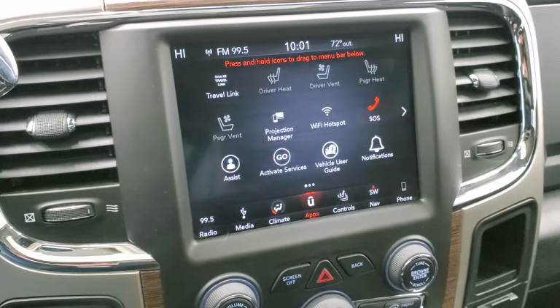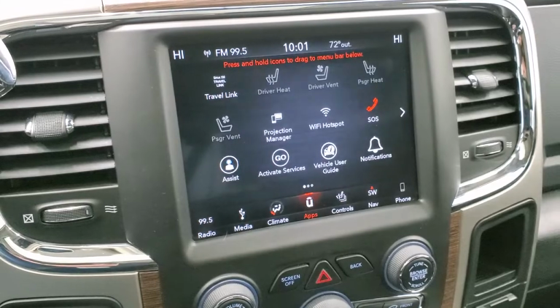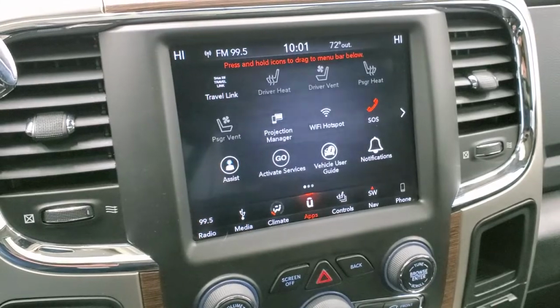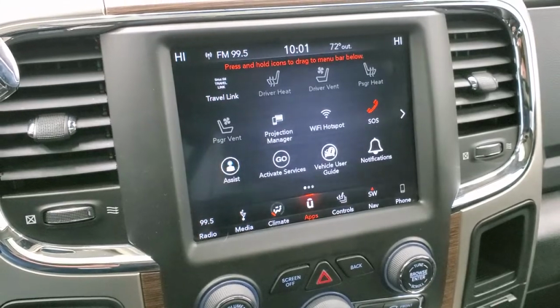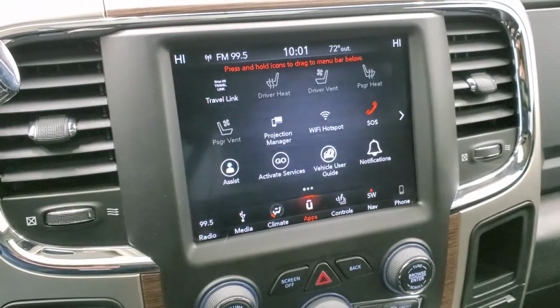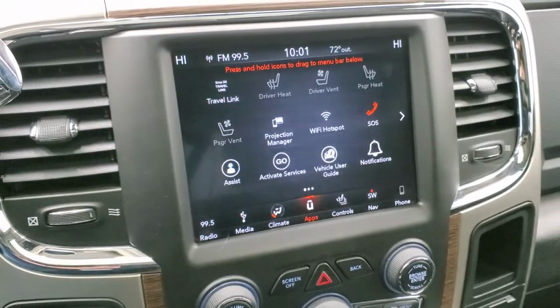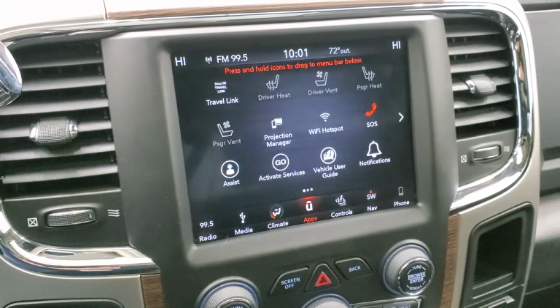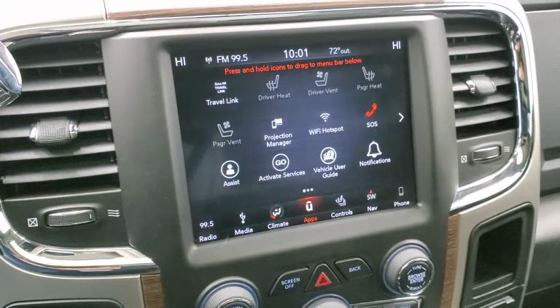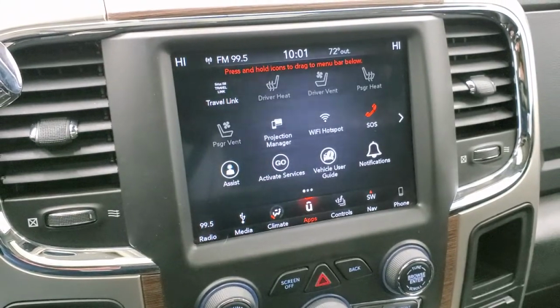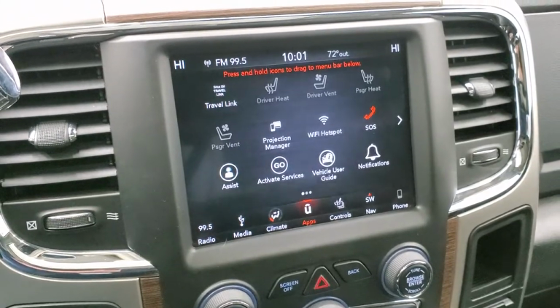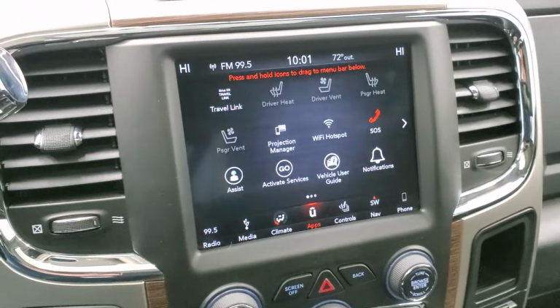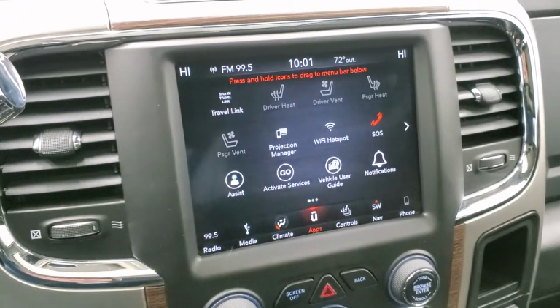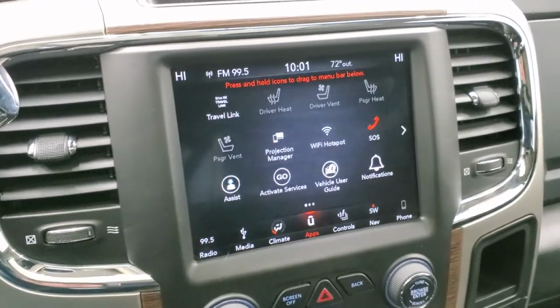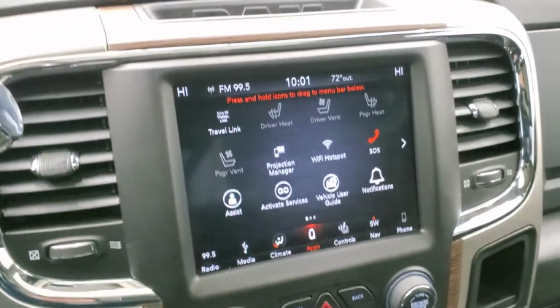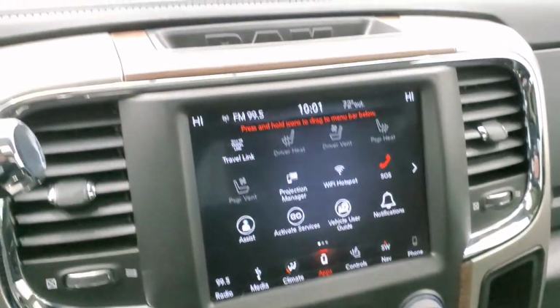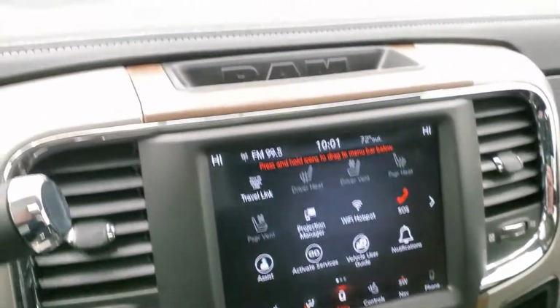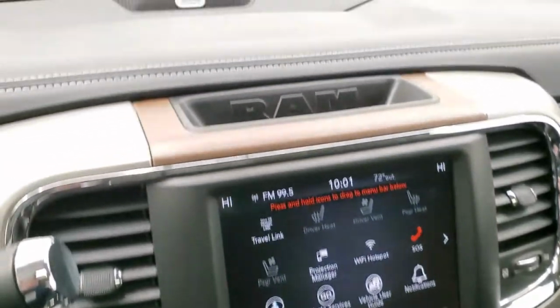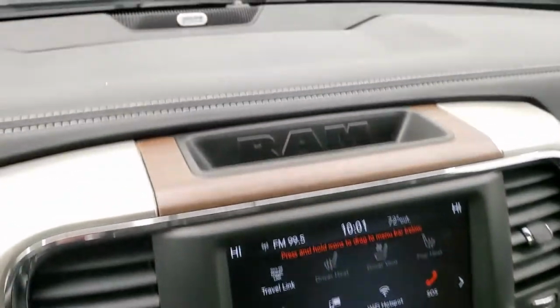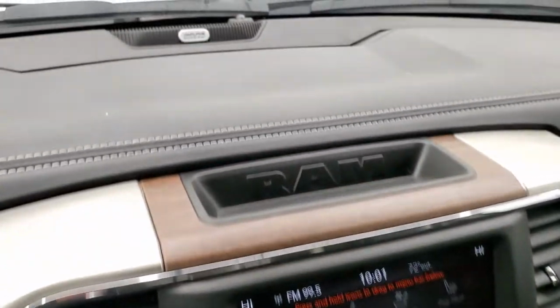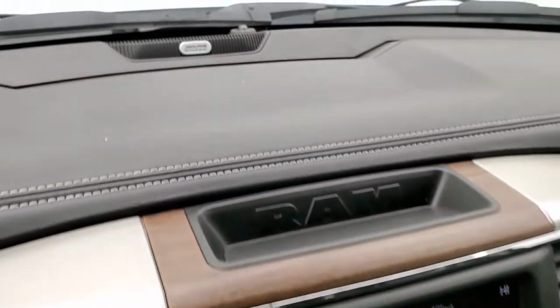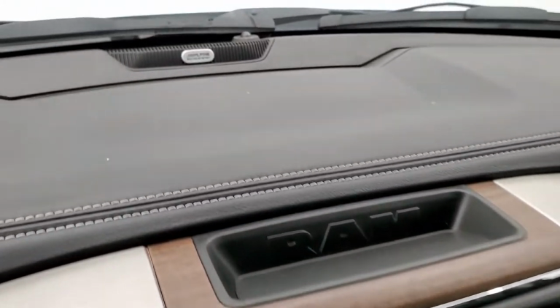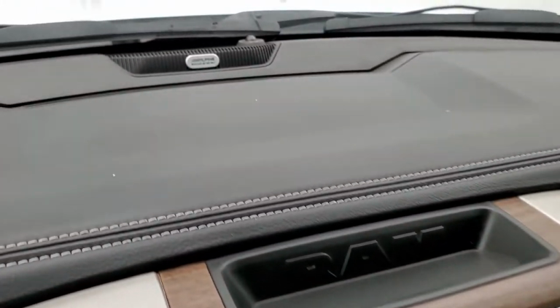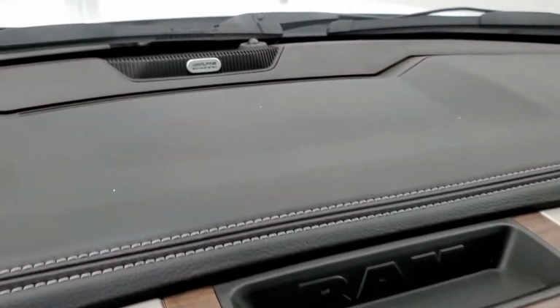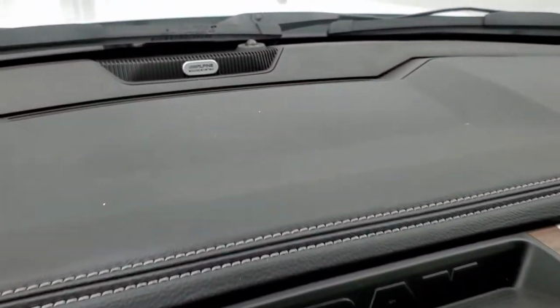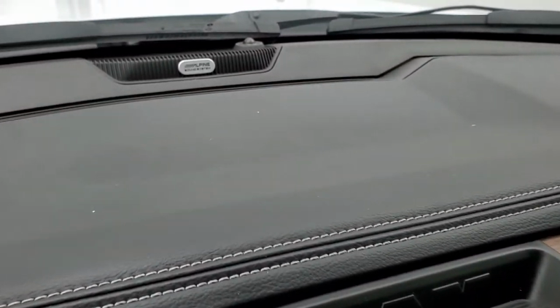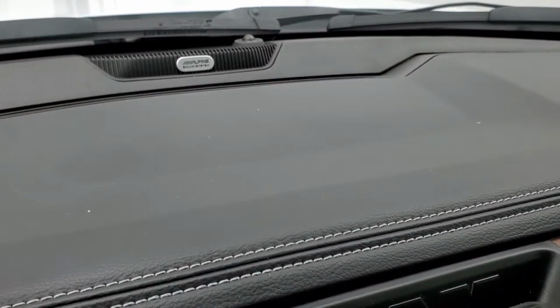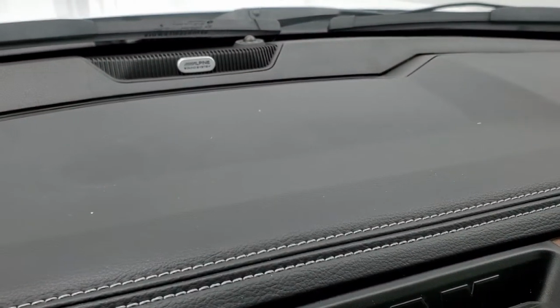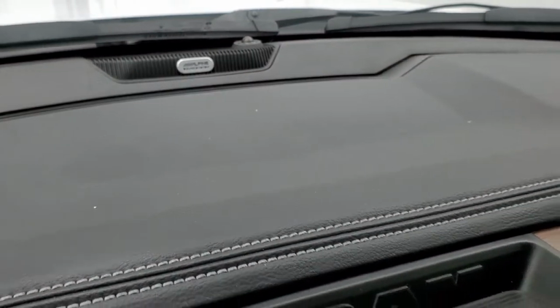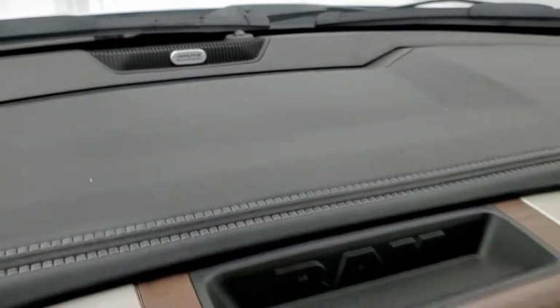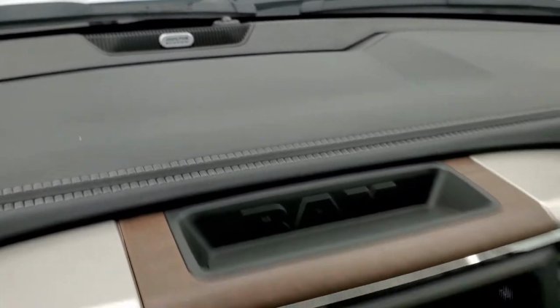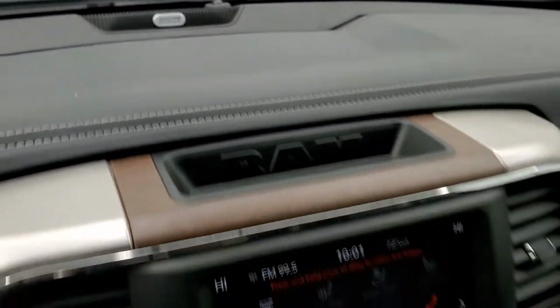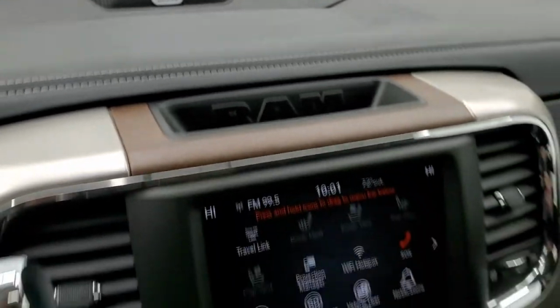We actually did a demo on Android Auto — if you want to check that out, it's in the upper right-hand screen. Alpine Premium Sound System.